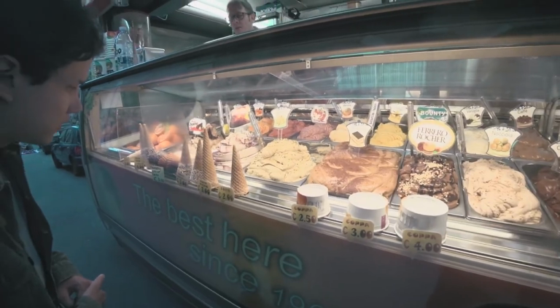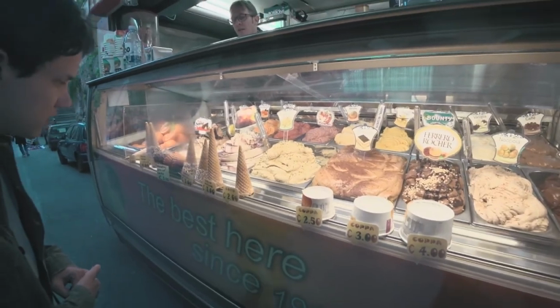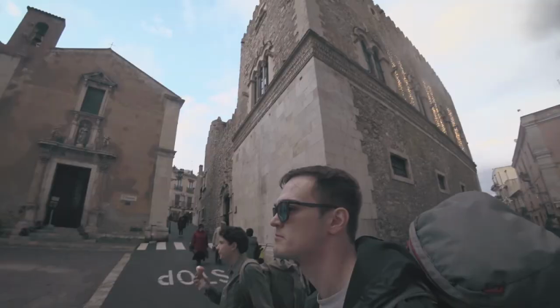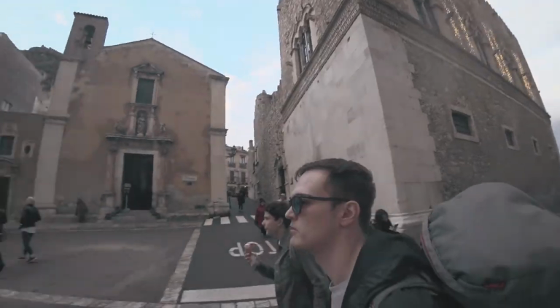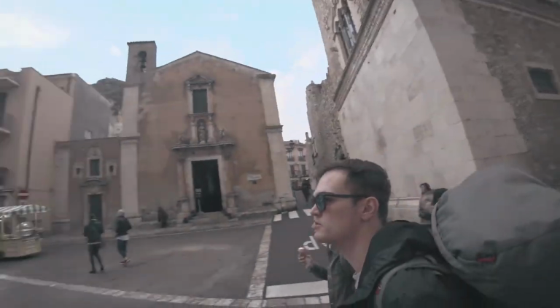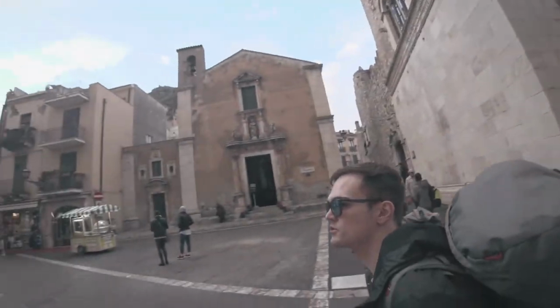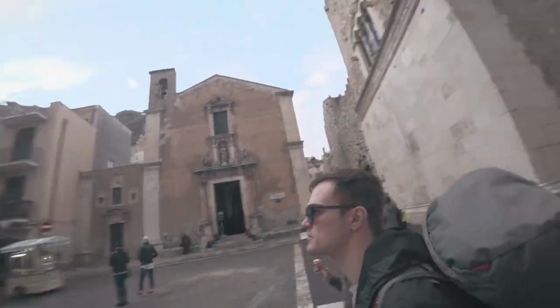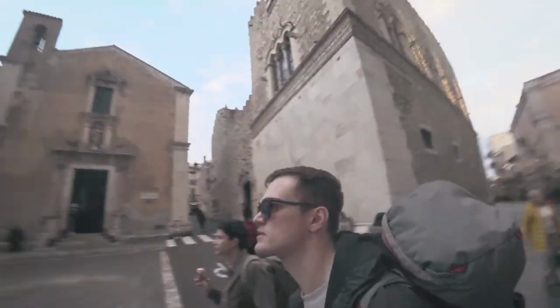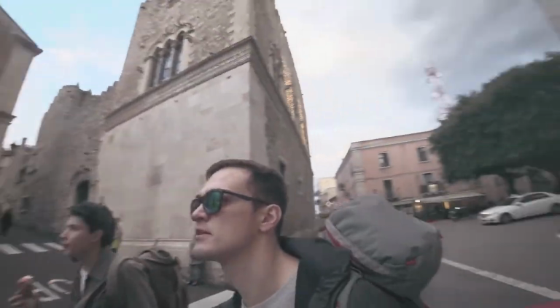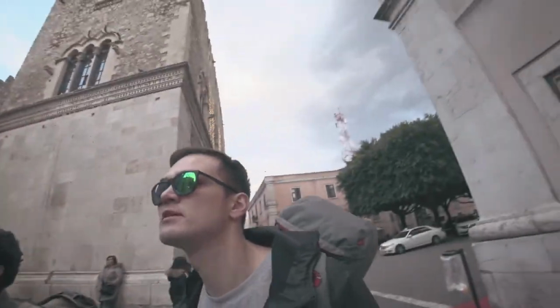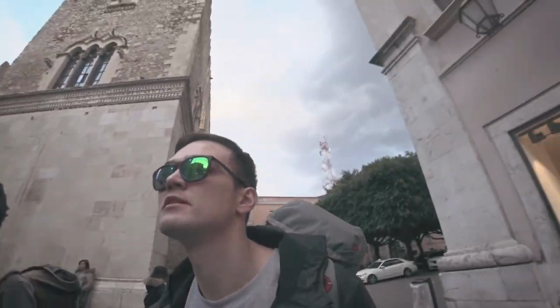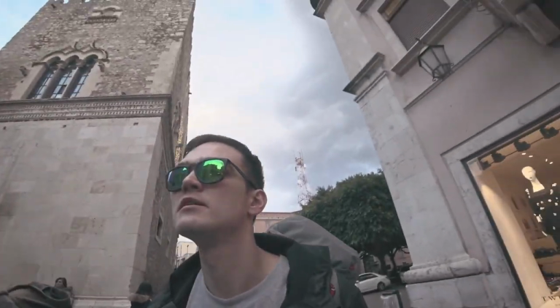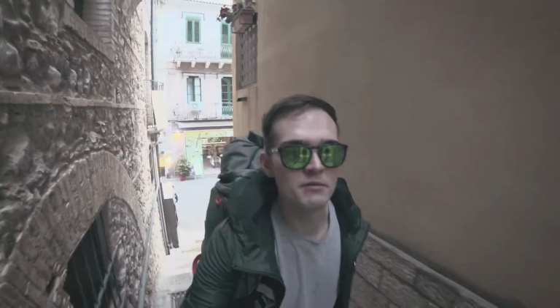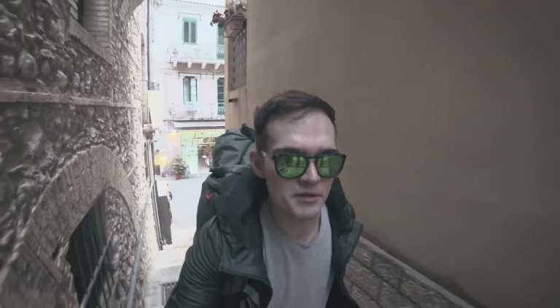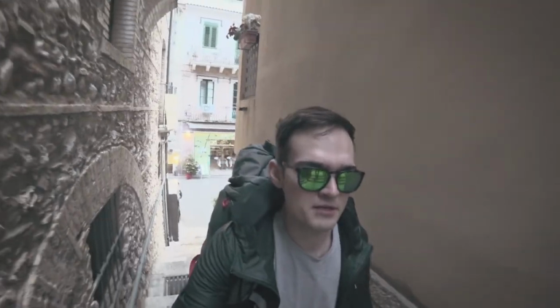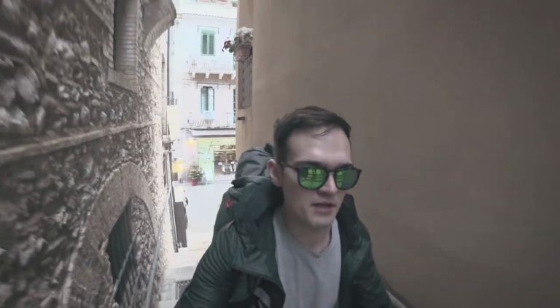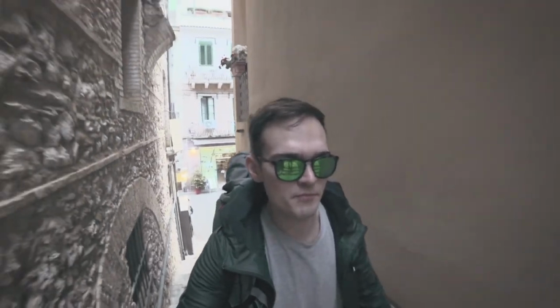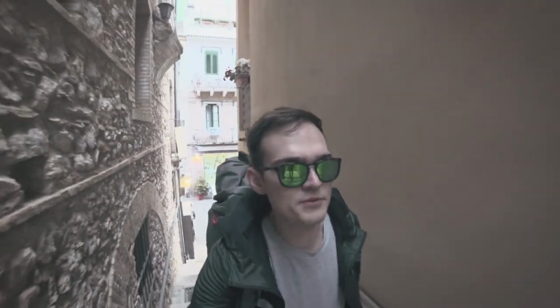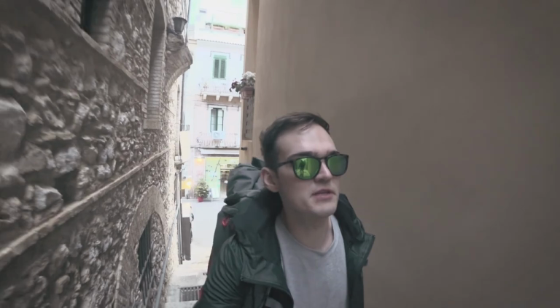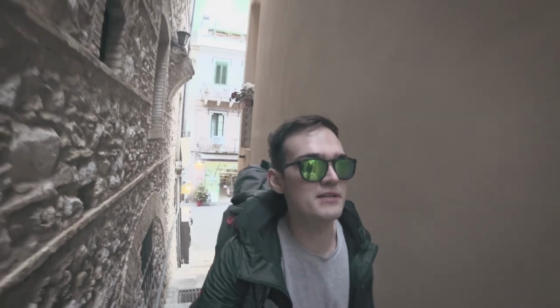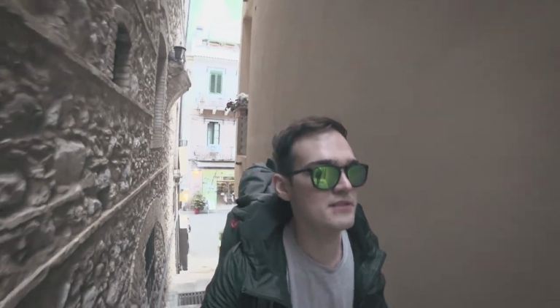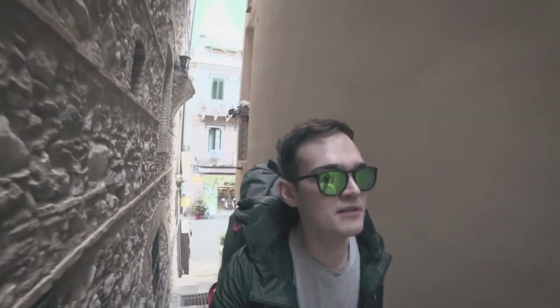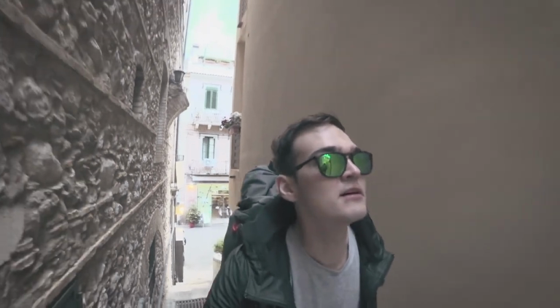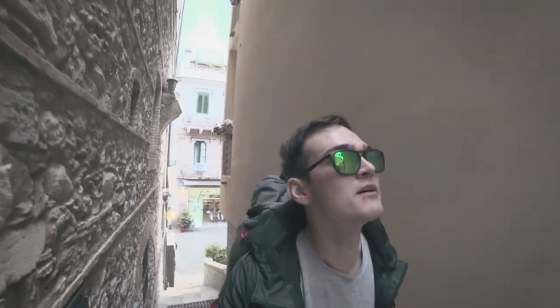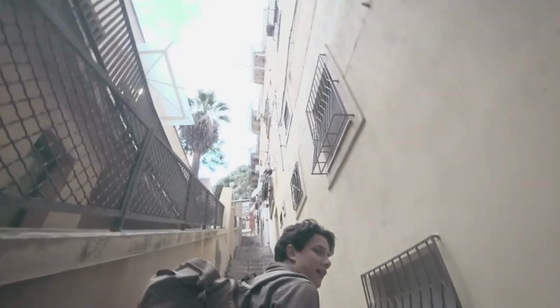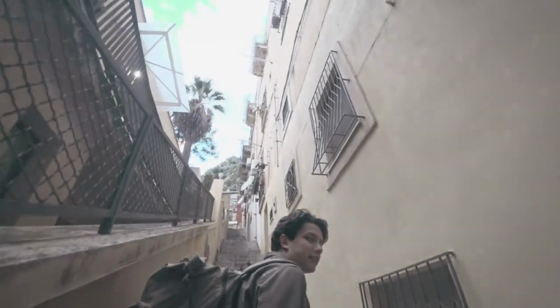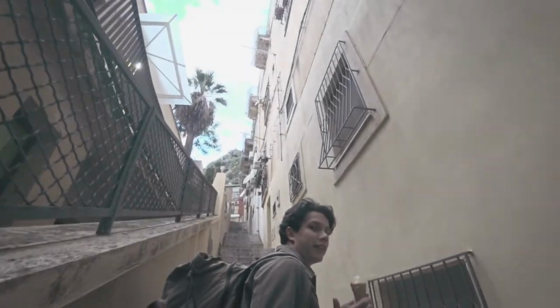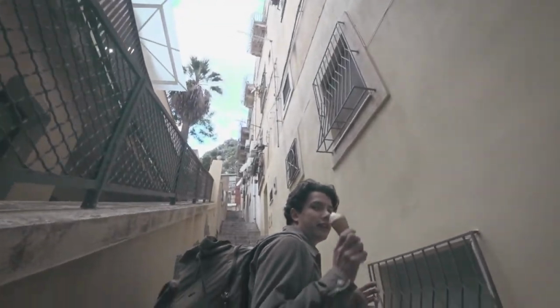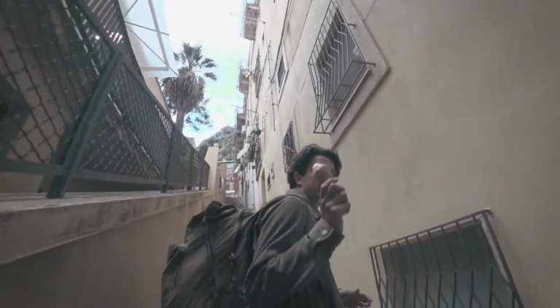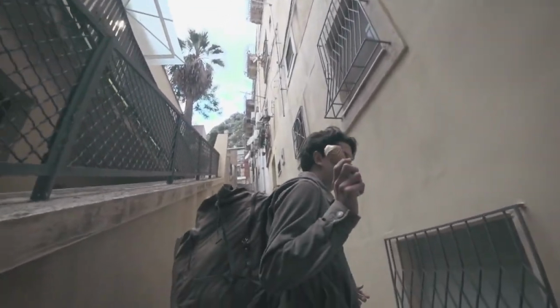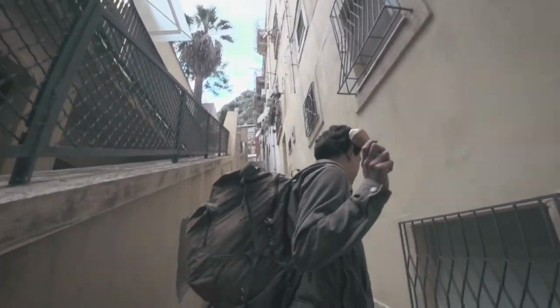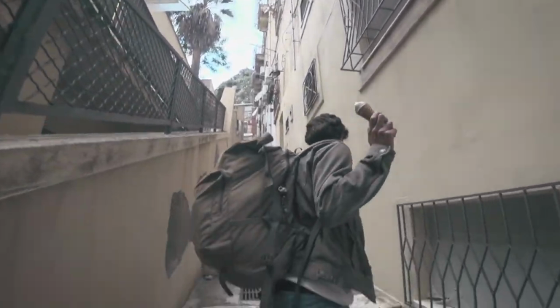Local churches. We are getting up to the castle. Ice cream in Italy is the best.